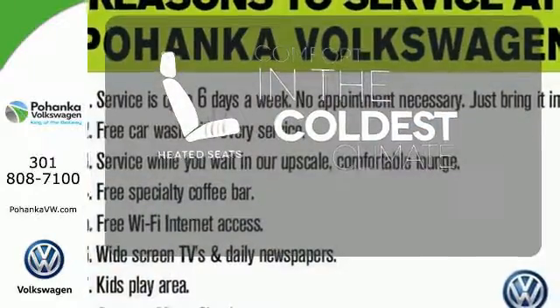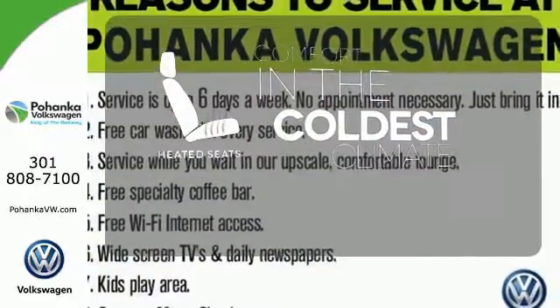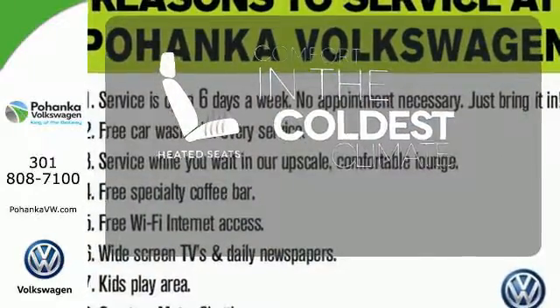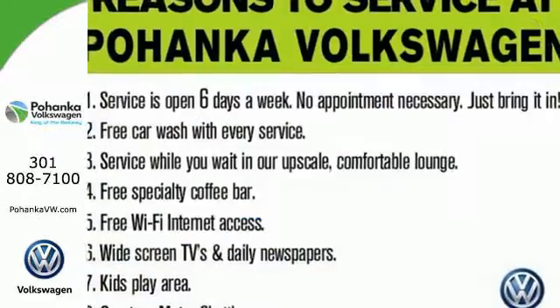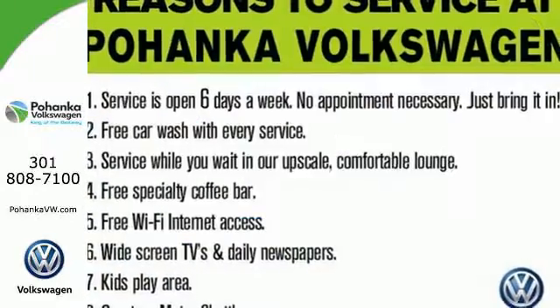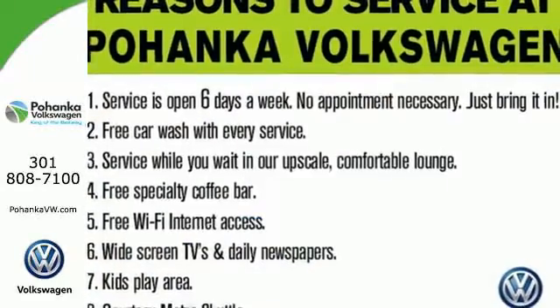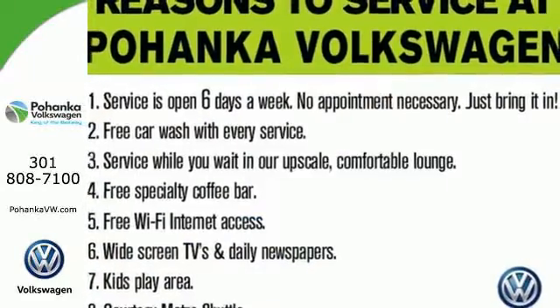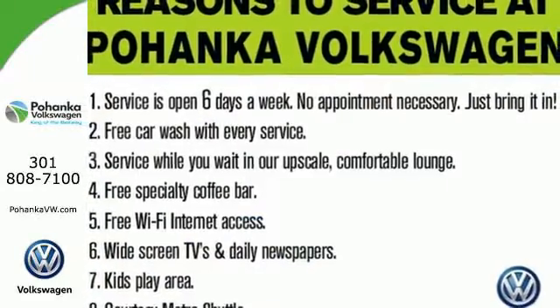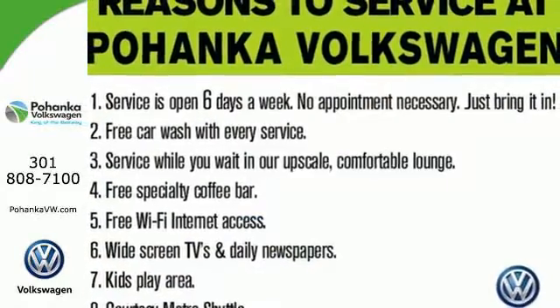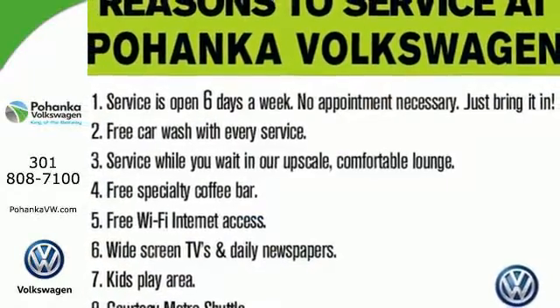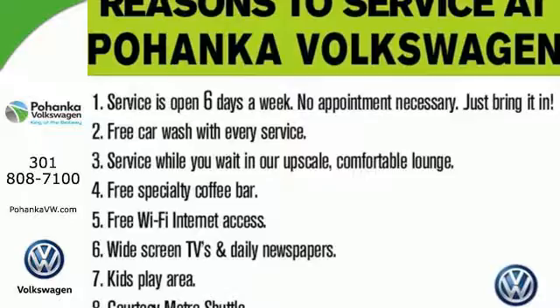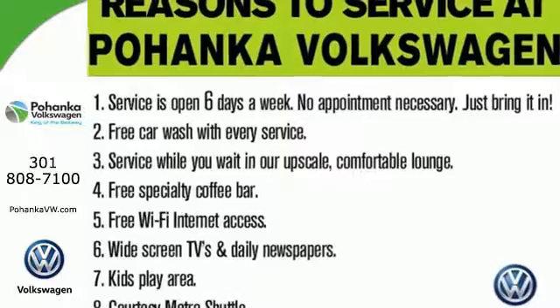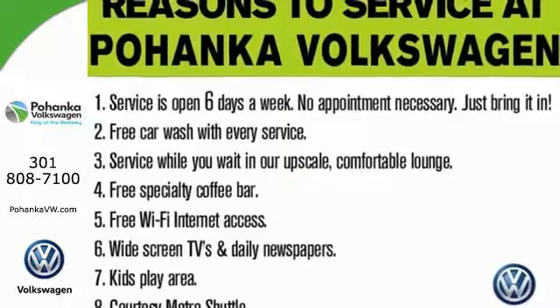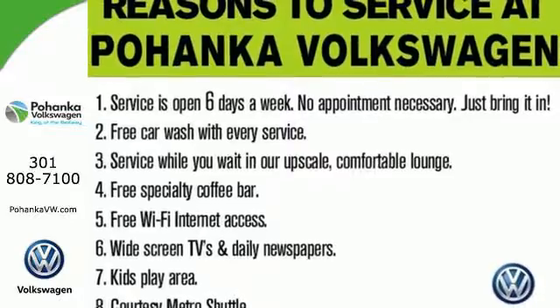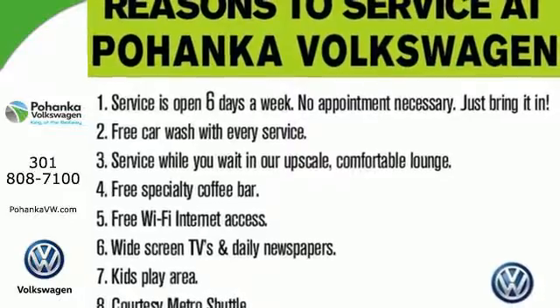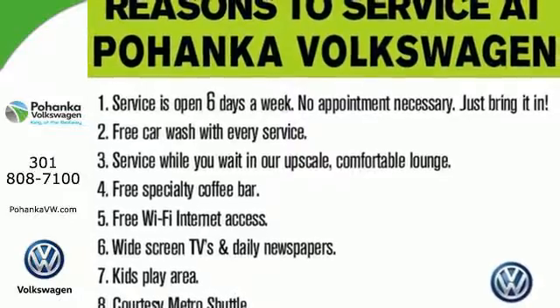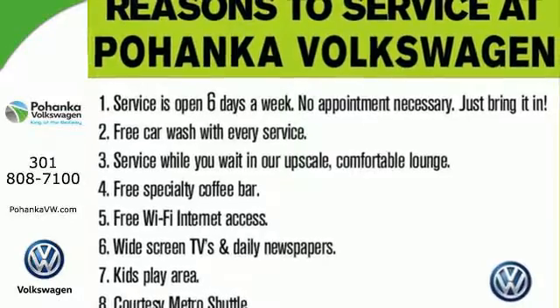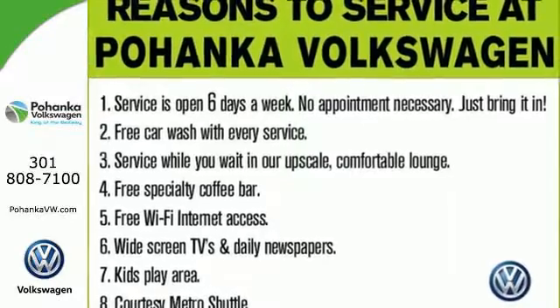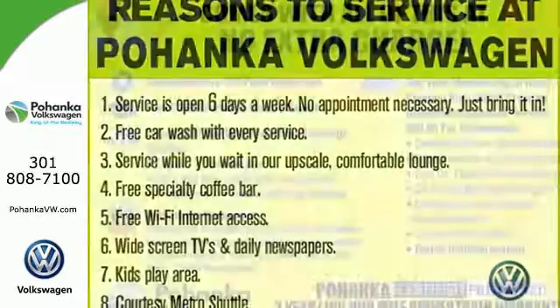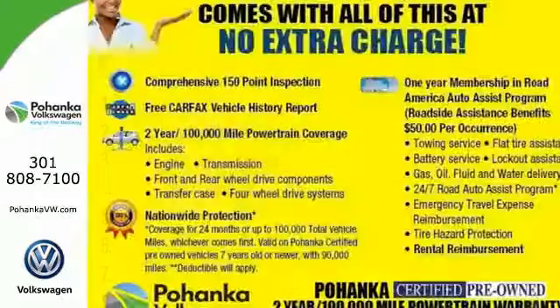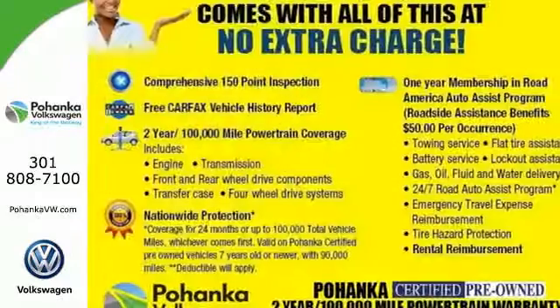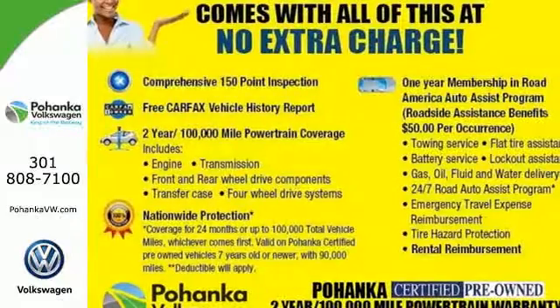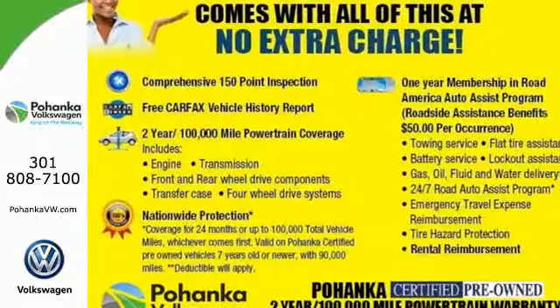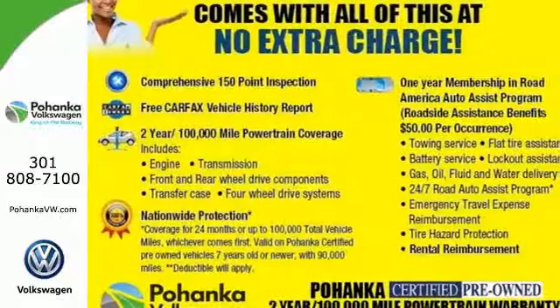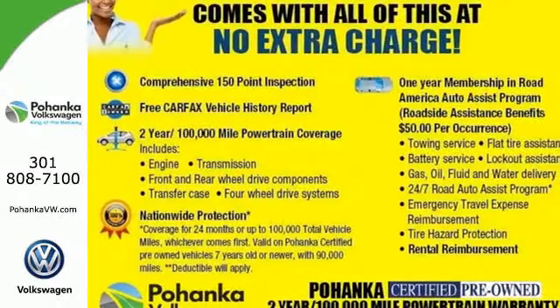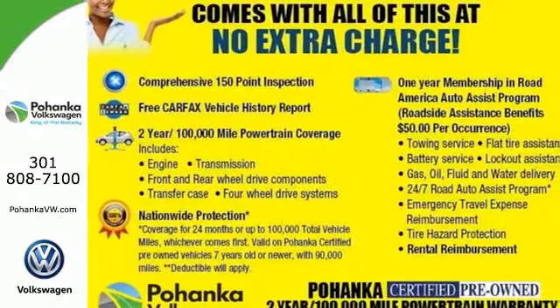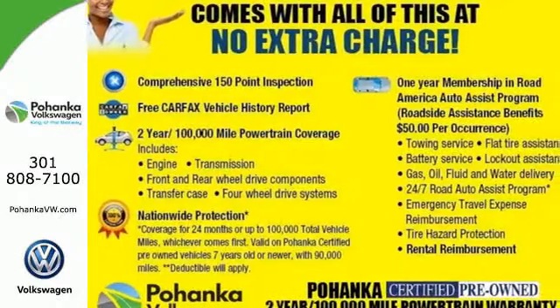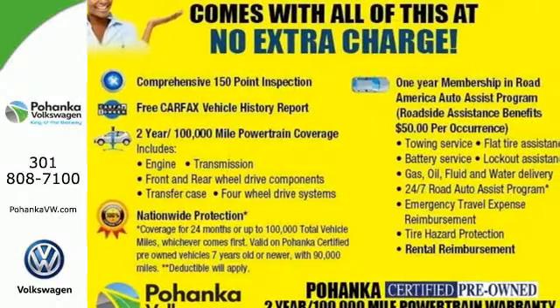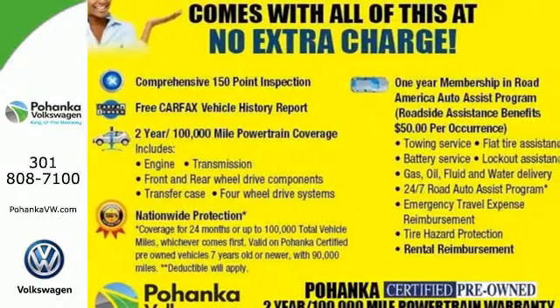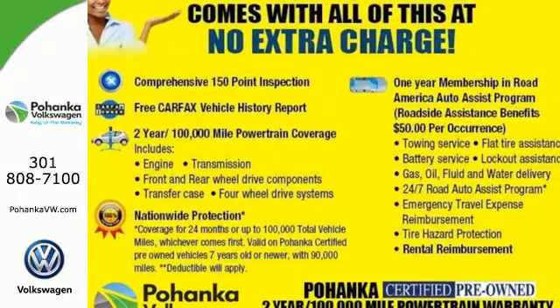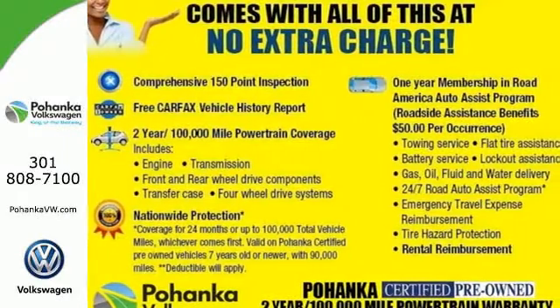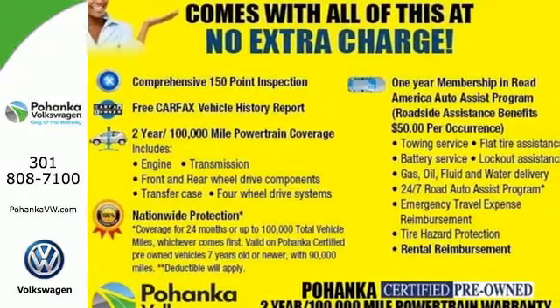Always a smooth and soothing riding experience, this Crosstour could be yours. Come in today.